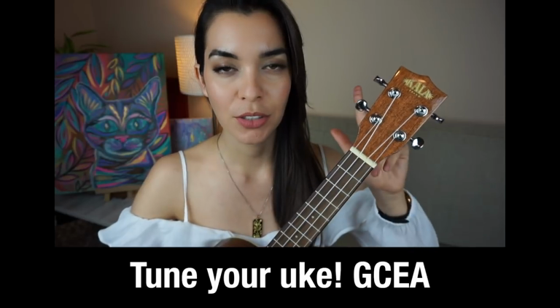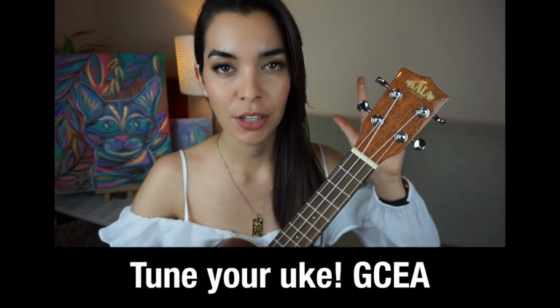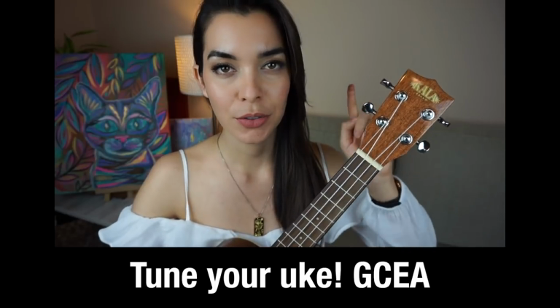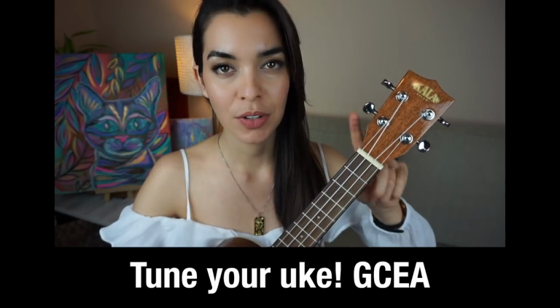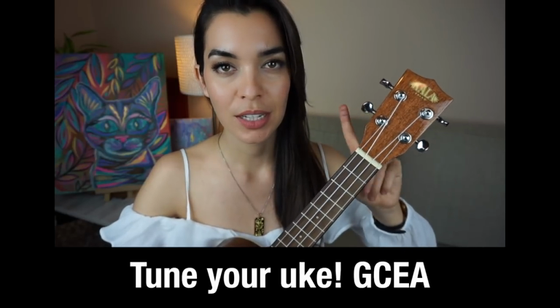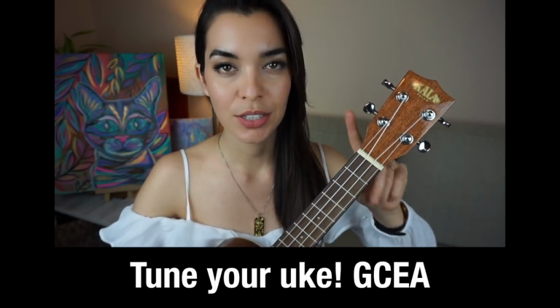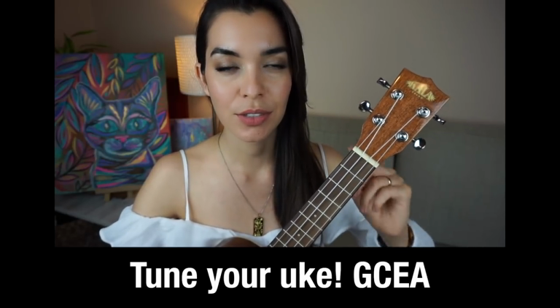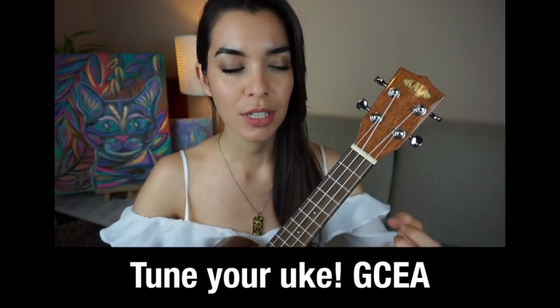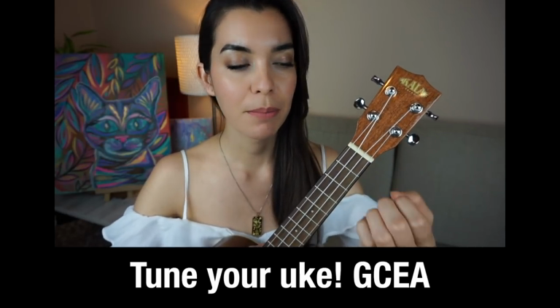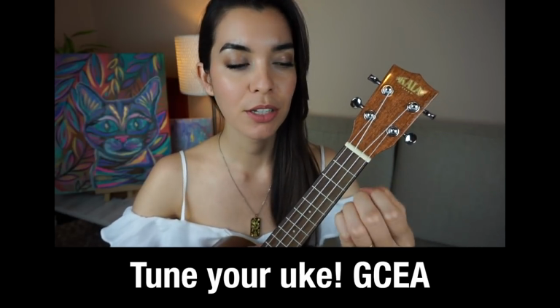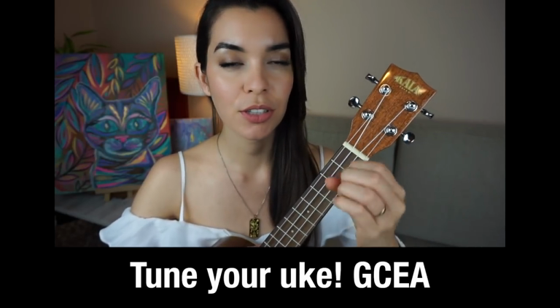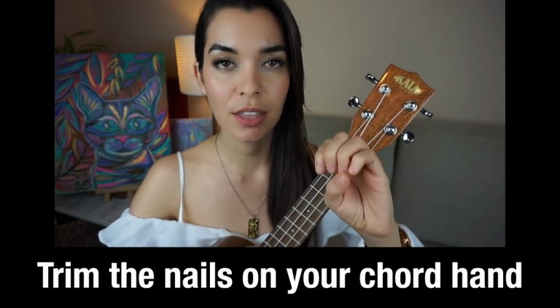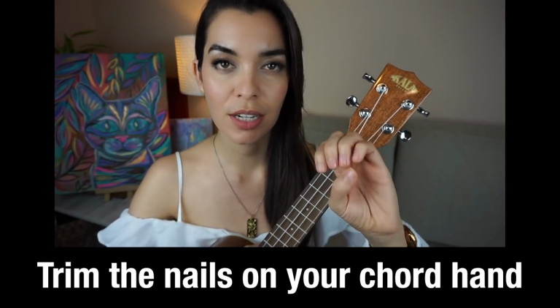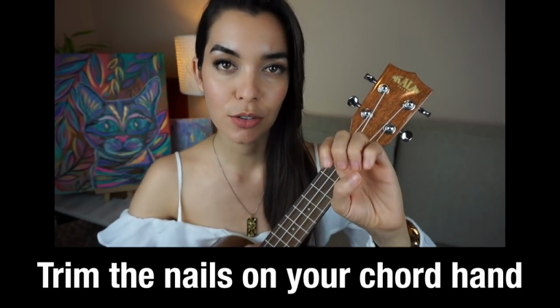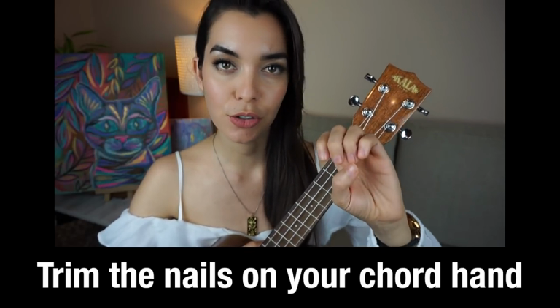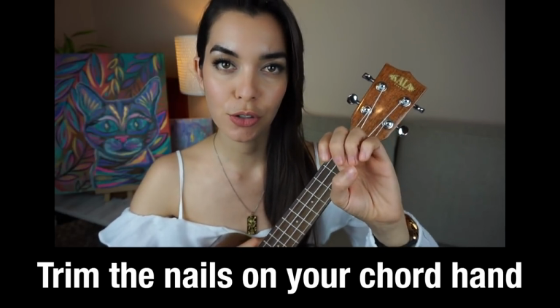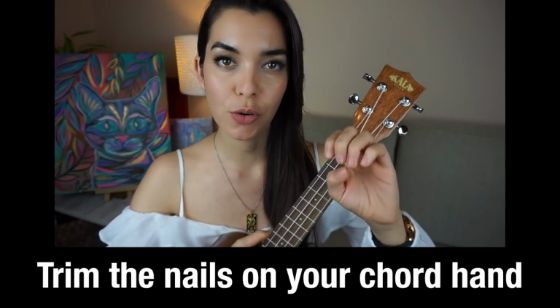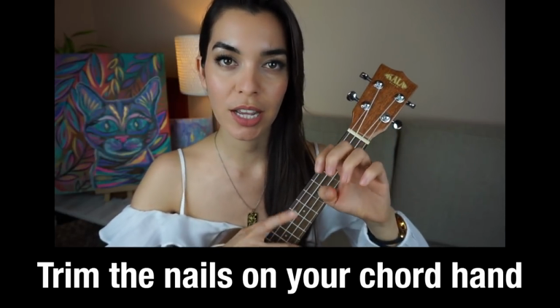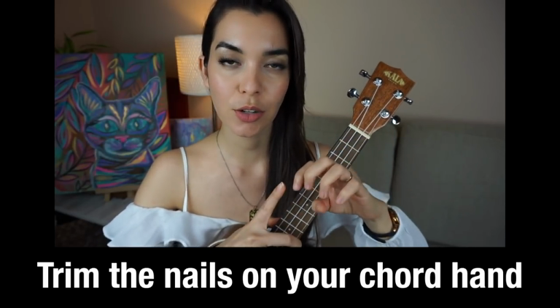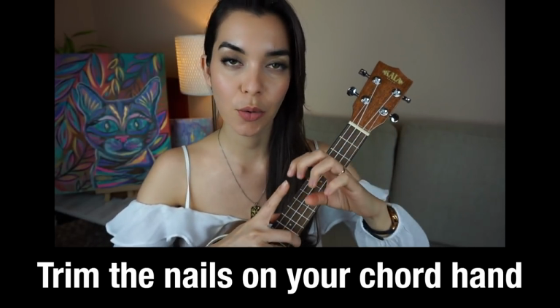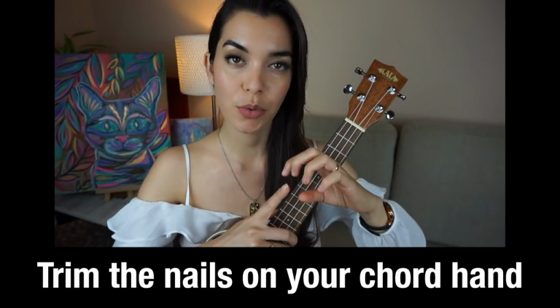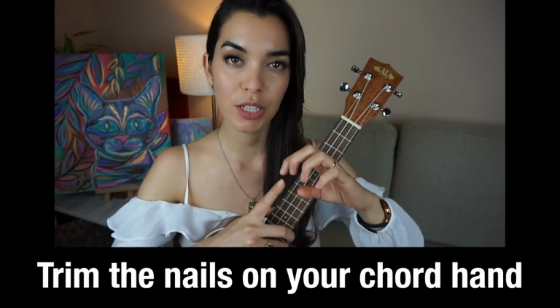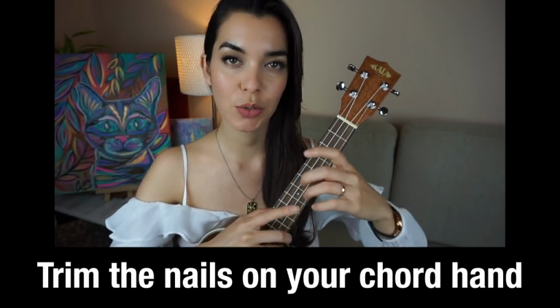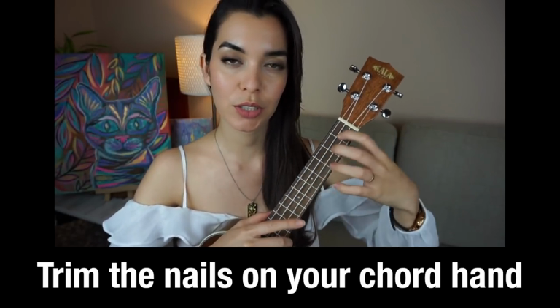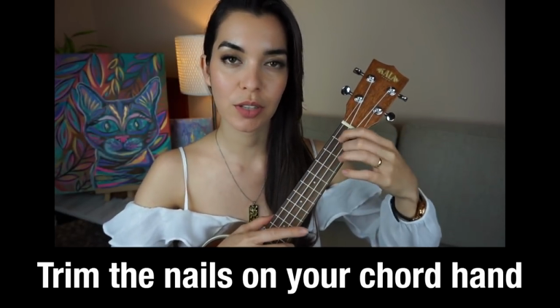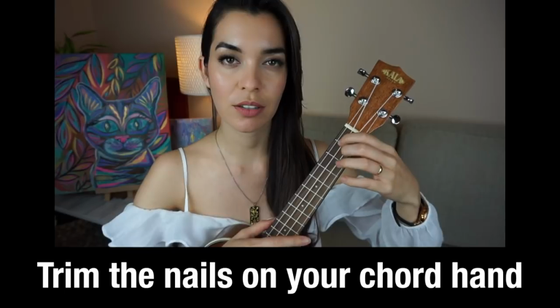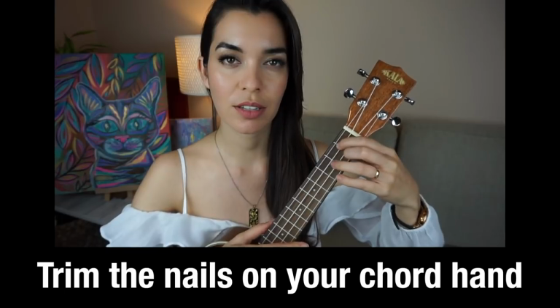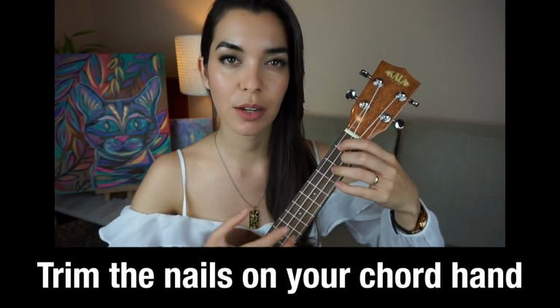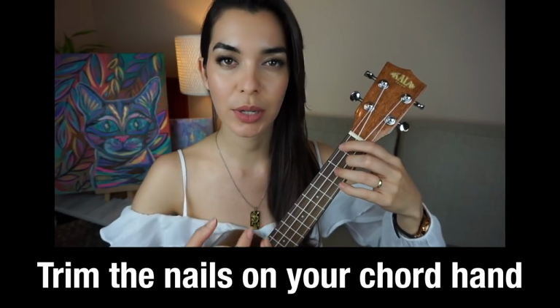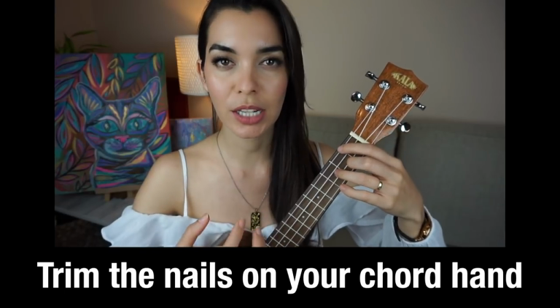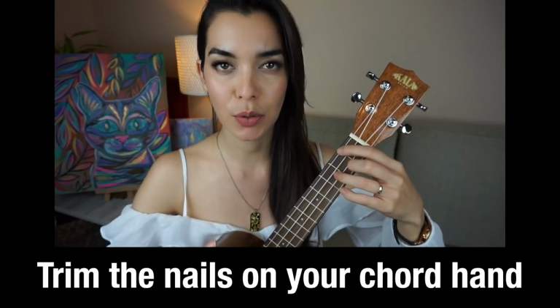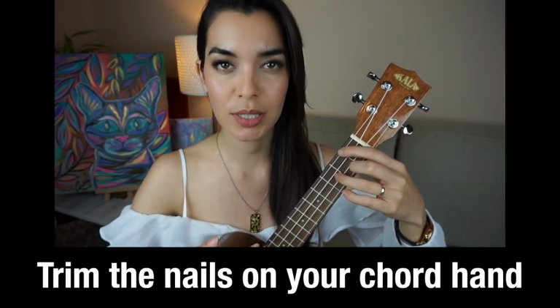Make sure that your ukulele is tuned and make sure that the nails on your chord hand are really short so that you can get ringing notes.